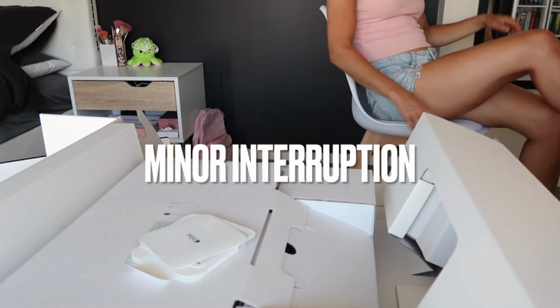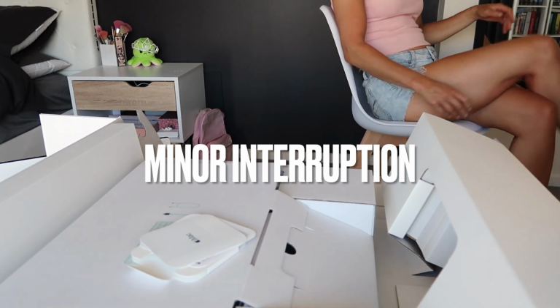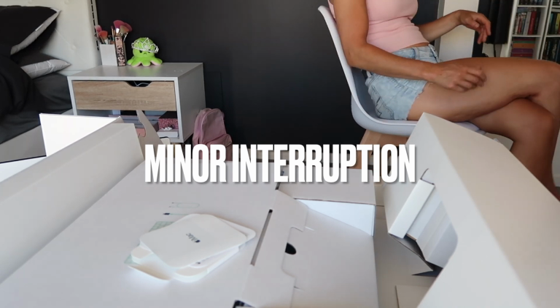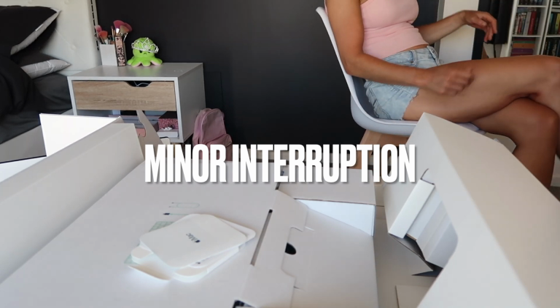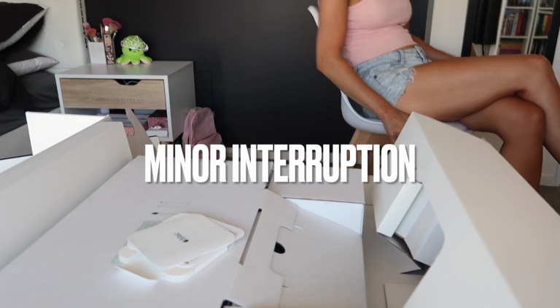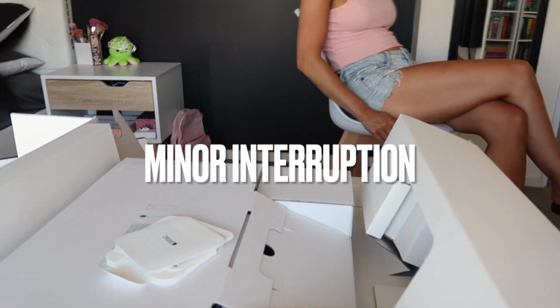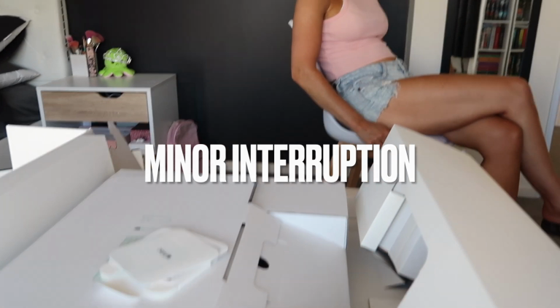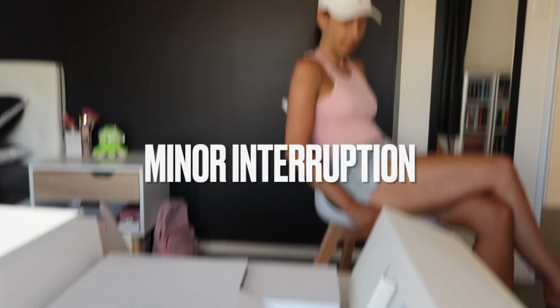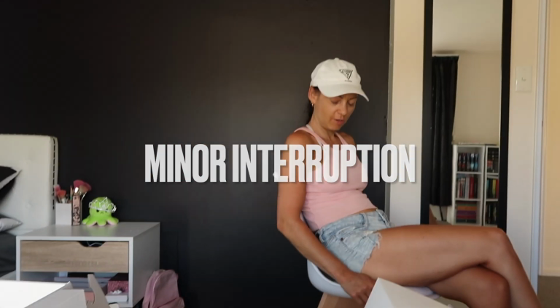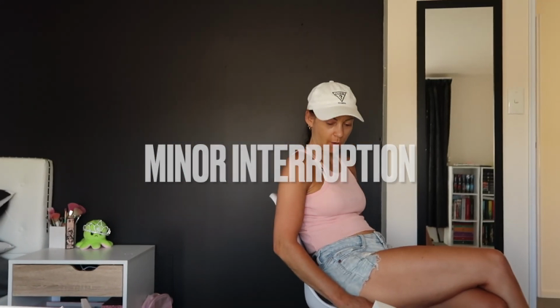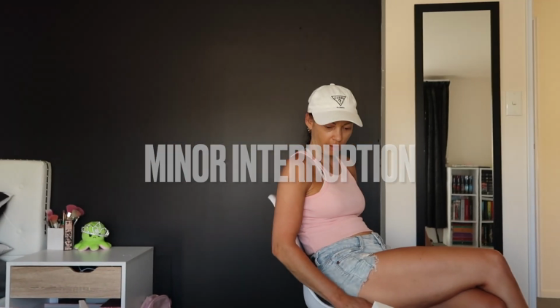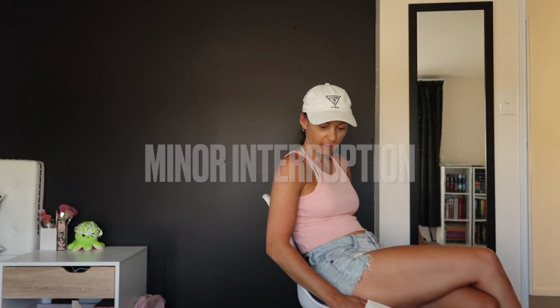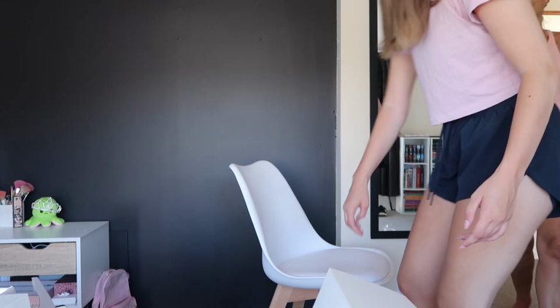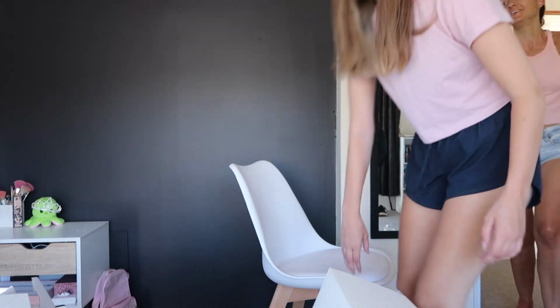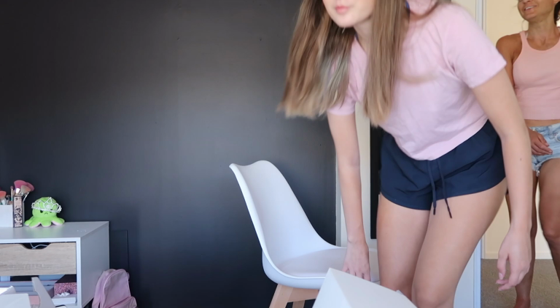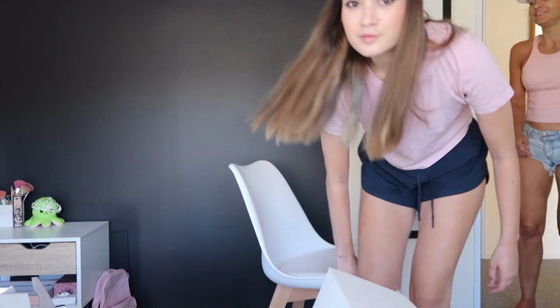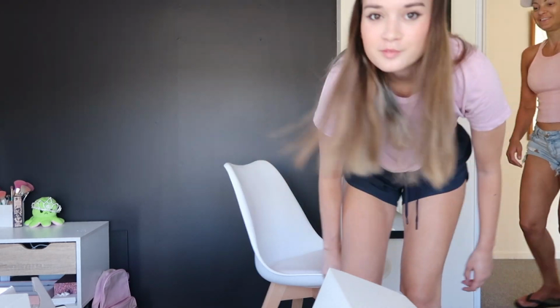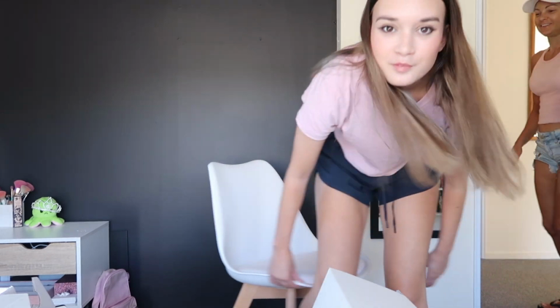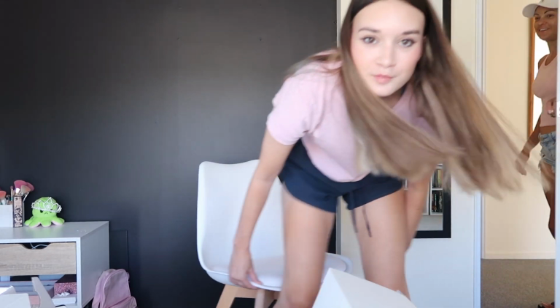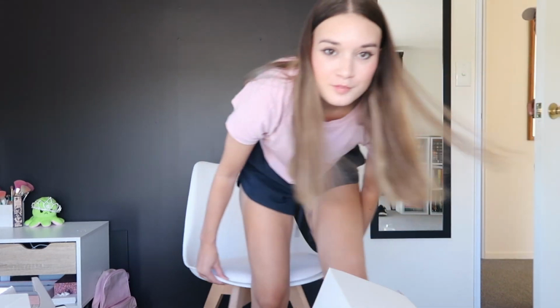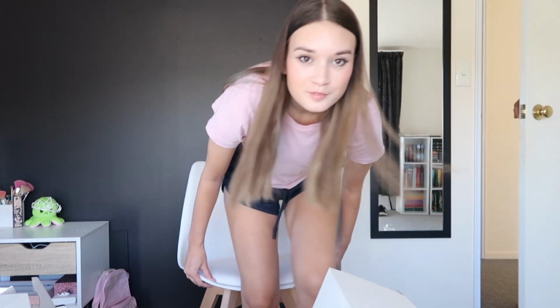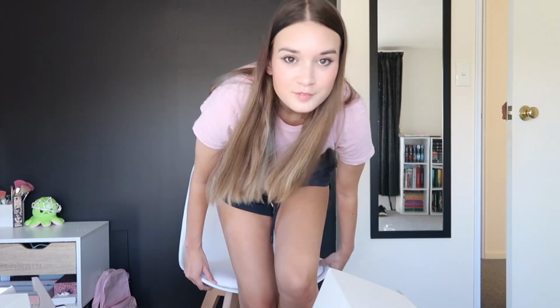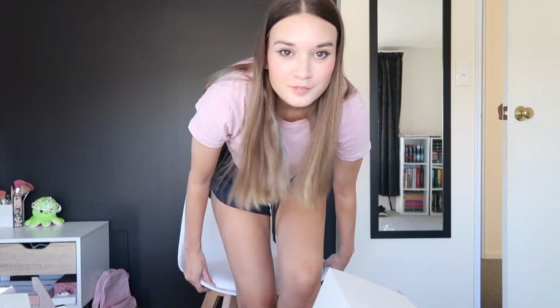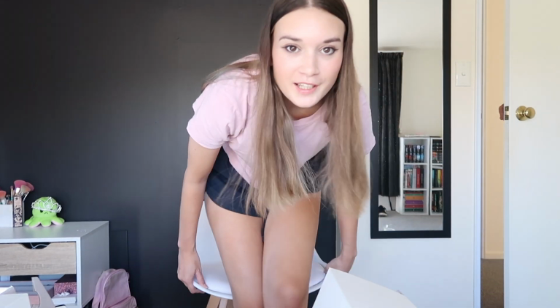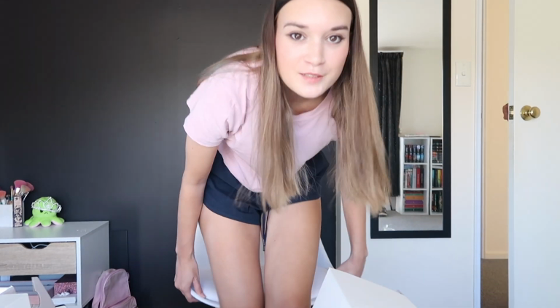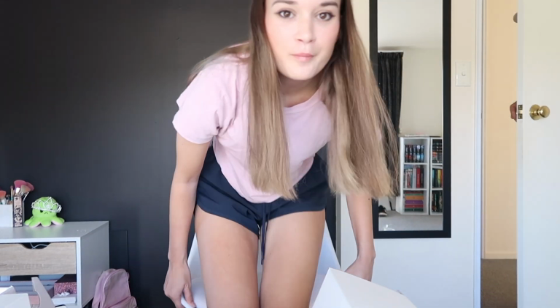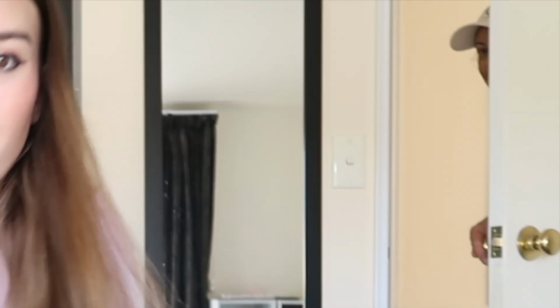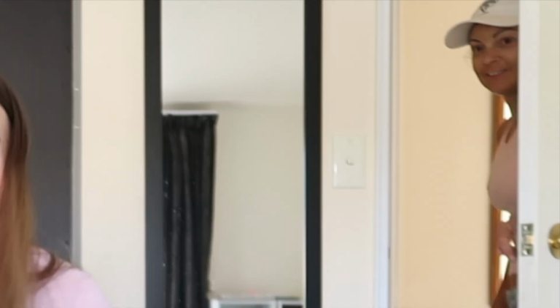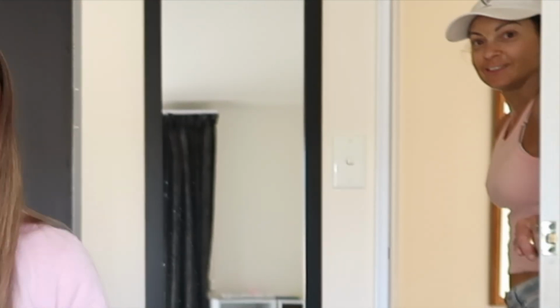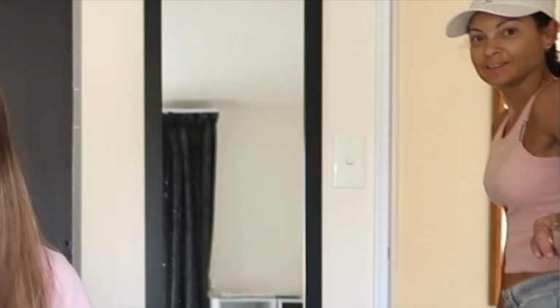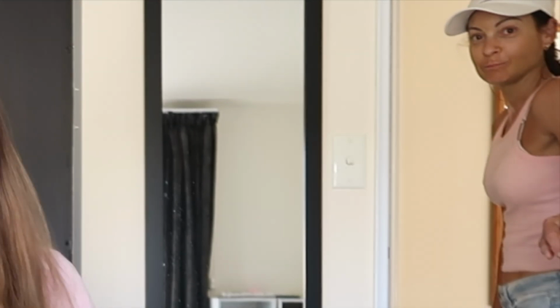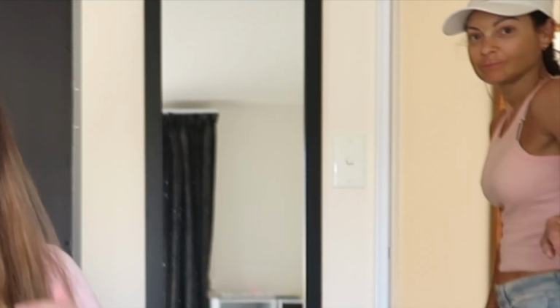If we ever get a dining table, these are actually quite nice. I guess we'll be unboxing on a chair.